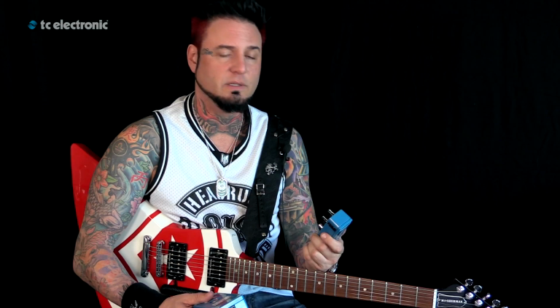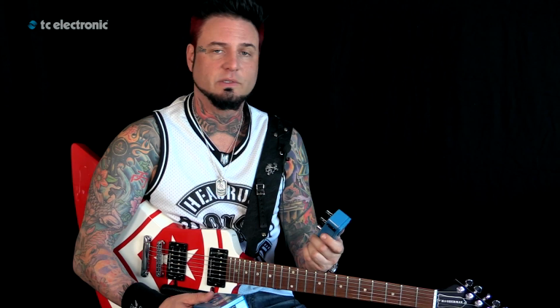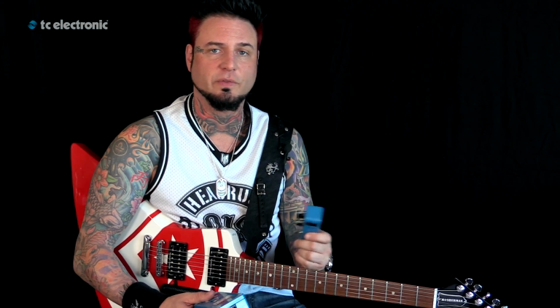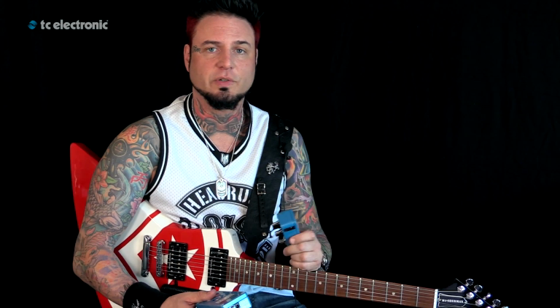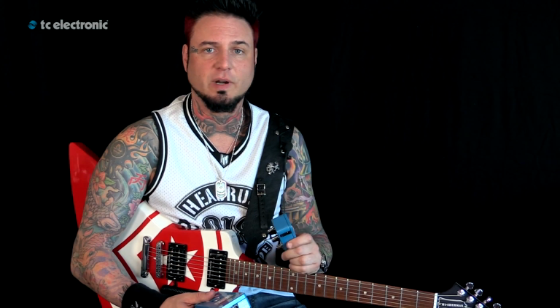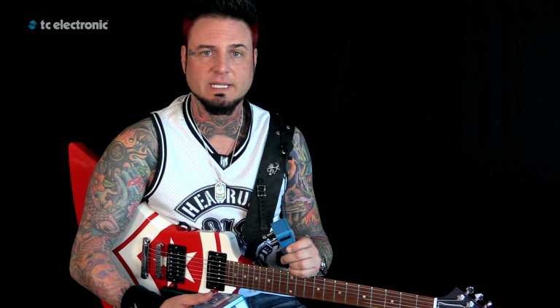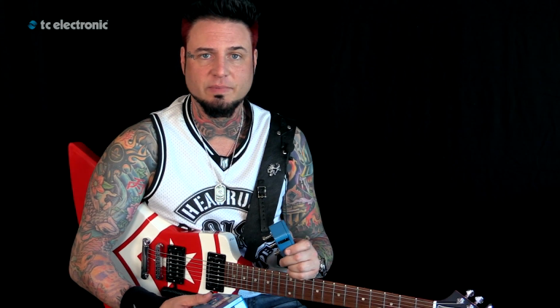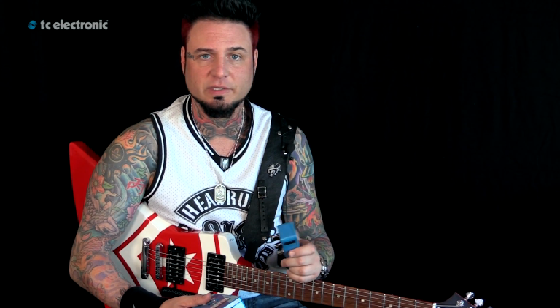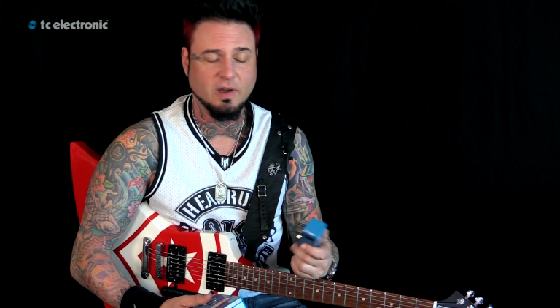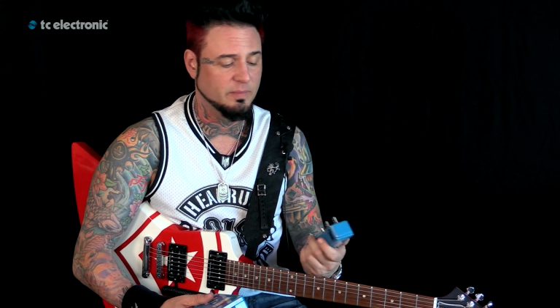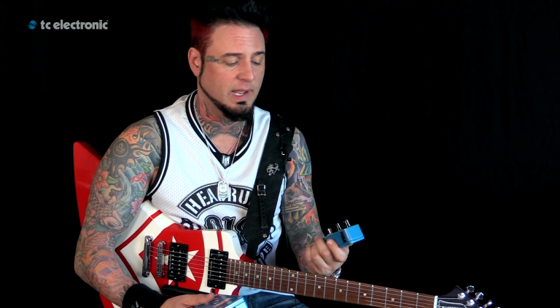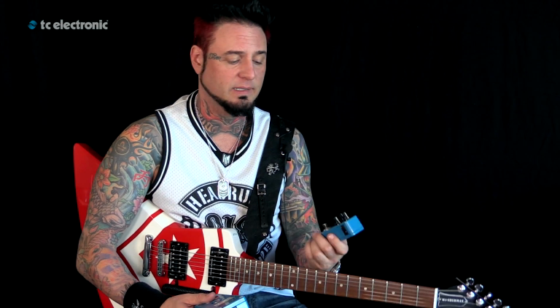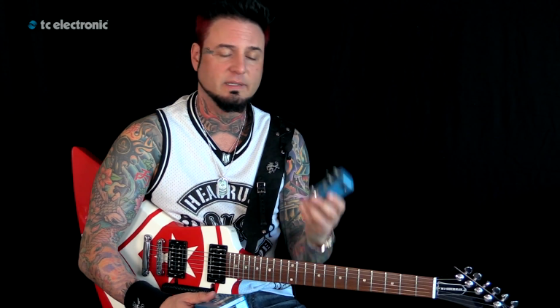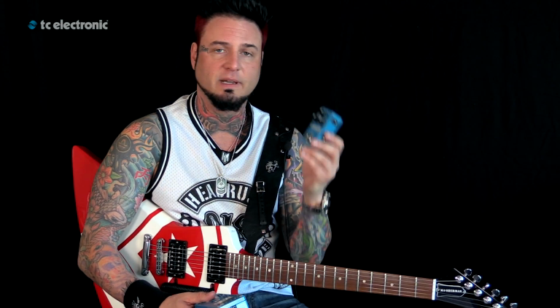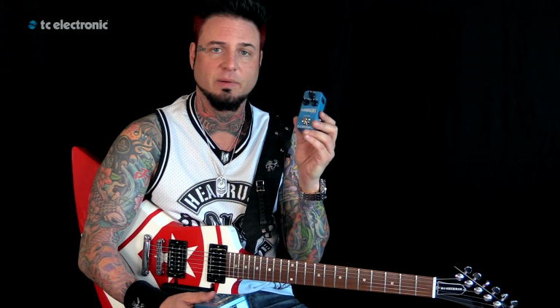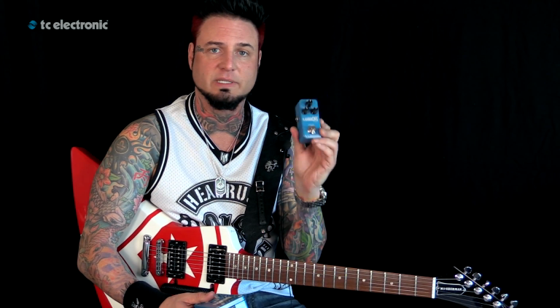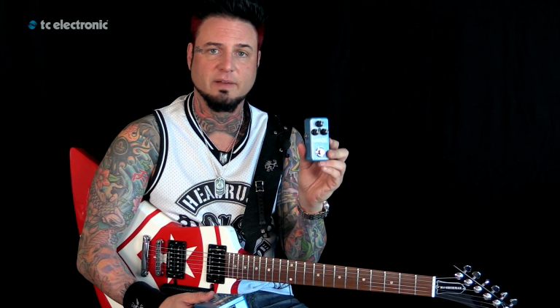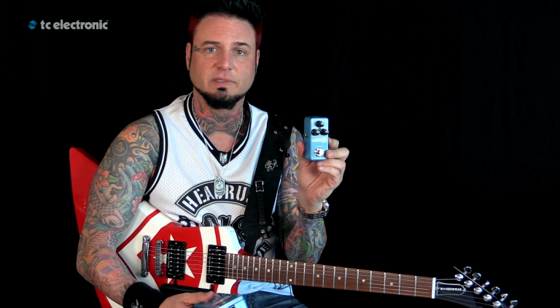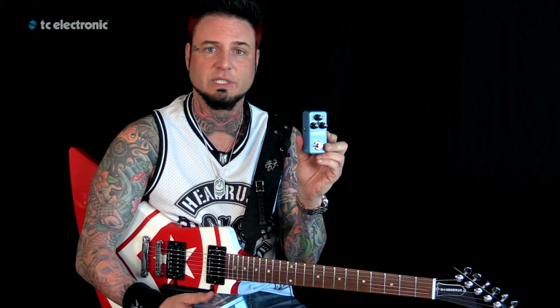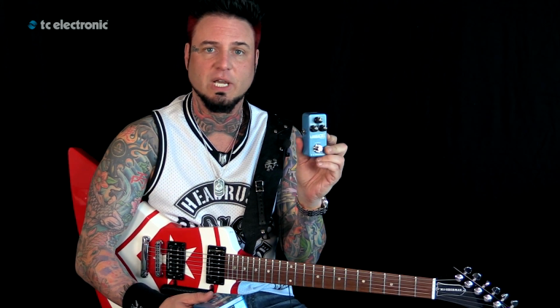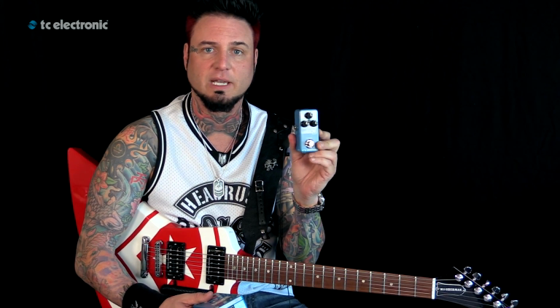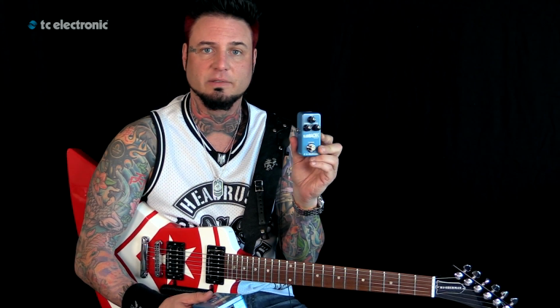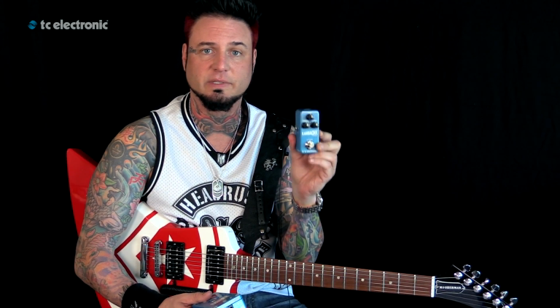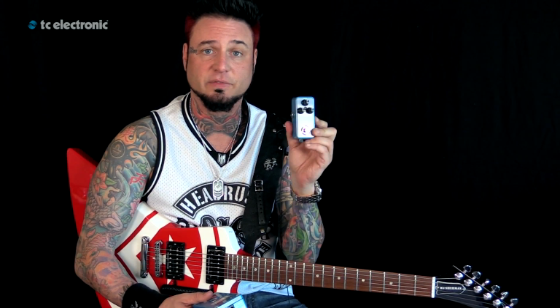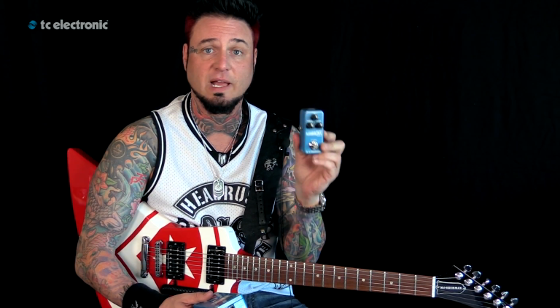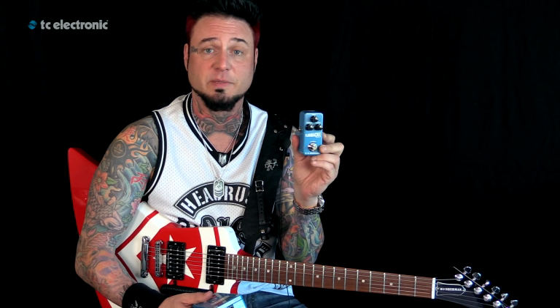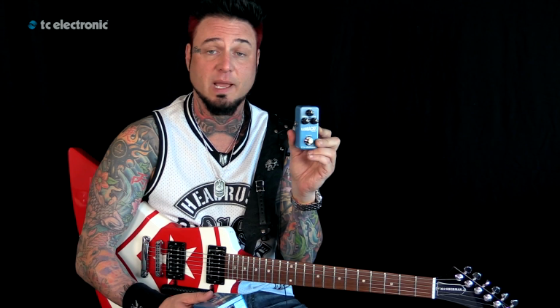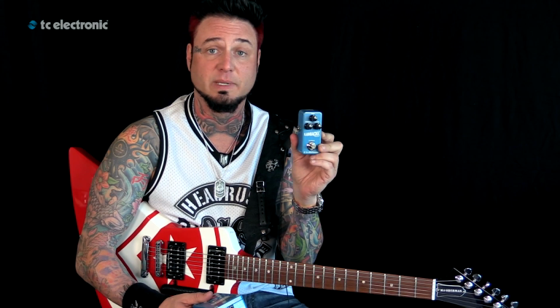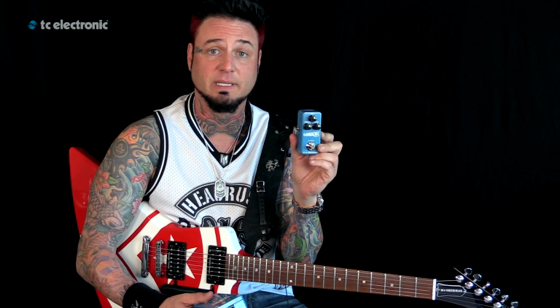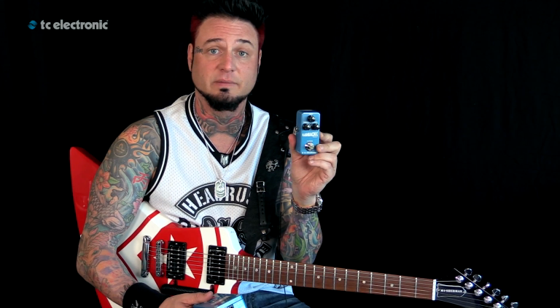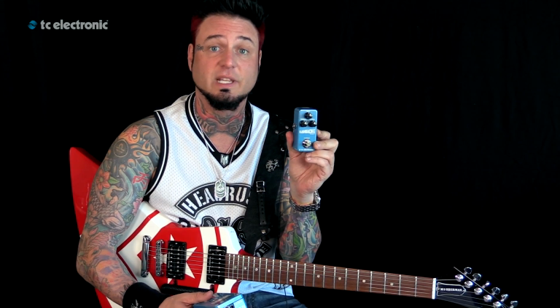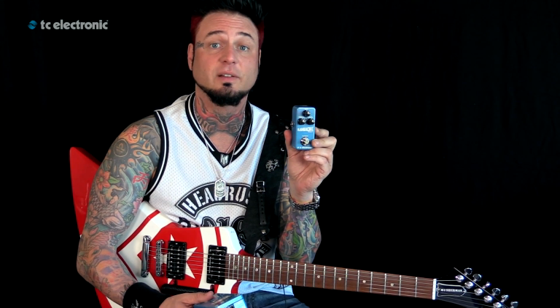So if you're trying to keep things compact, I would definitely check out this Flashback Mini. It's killer.